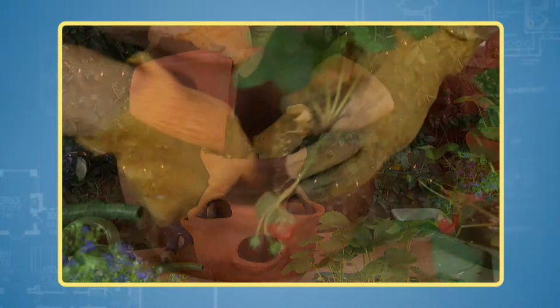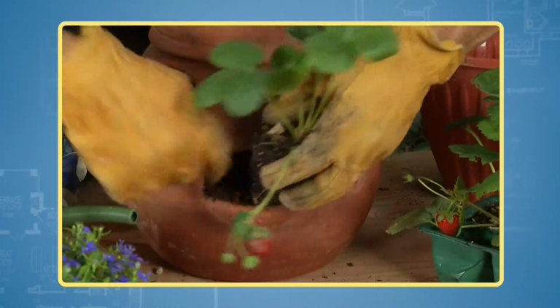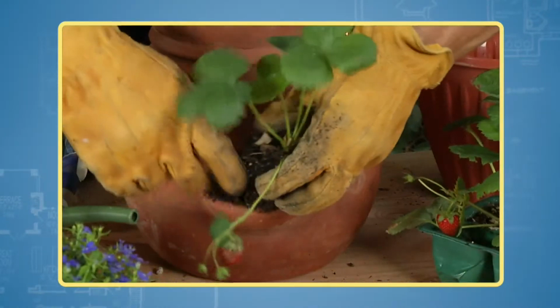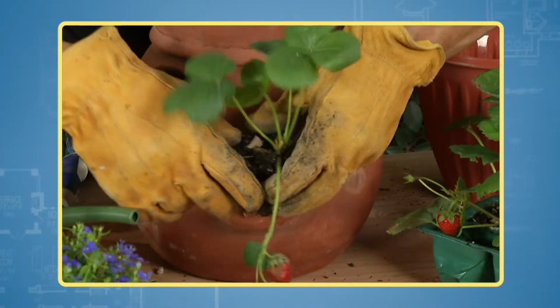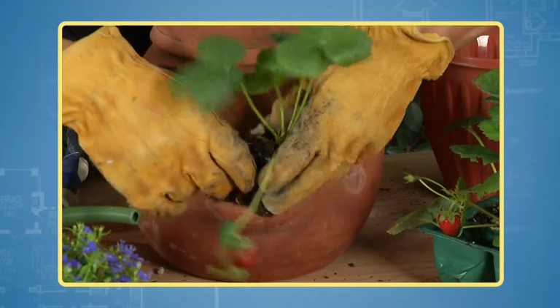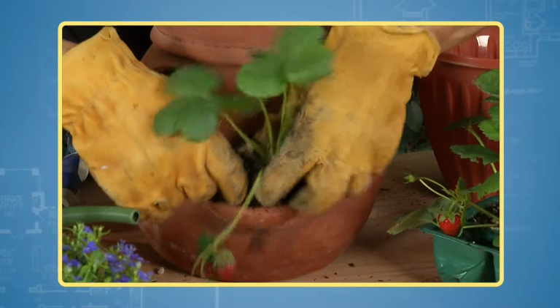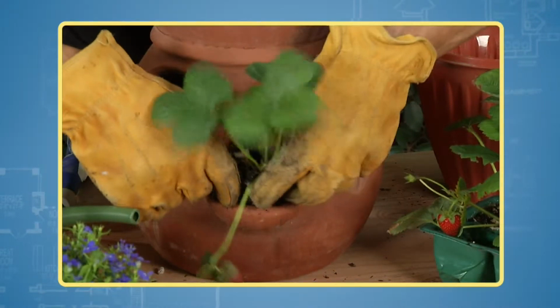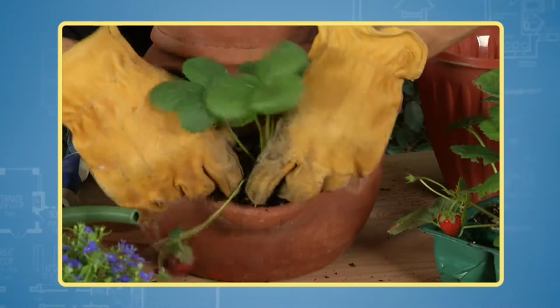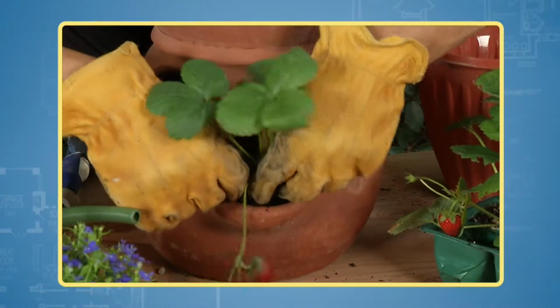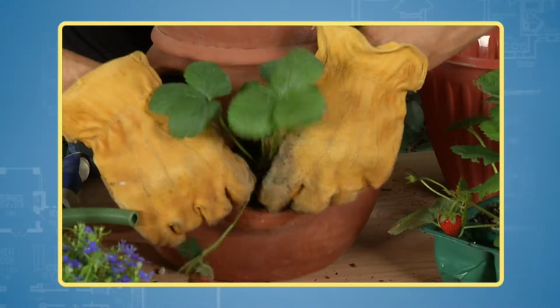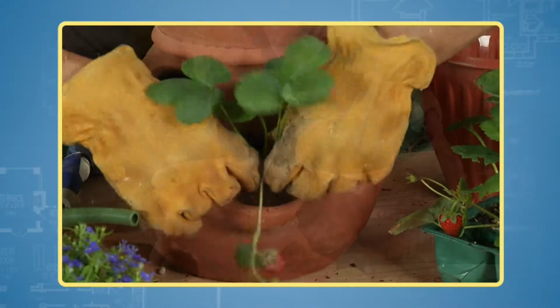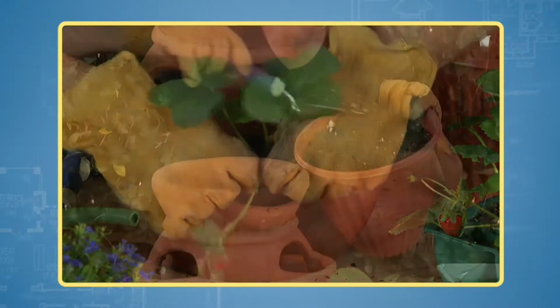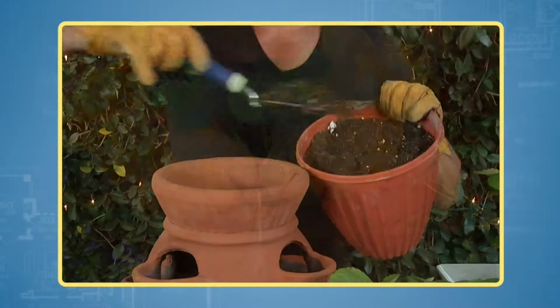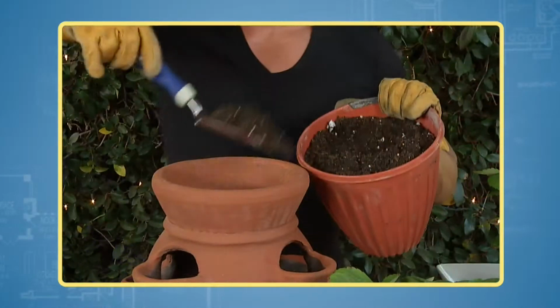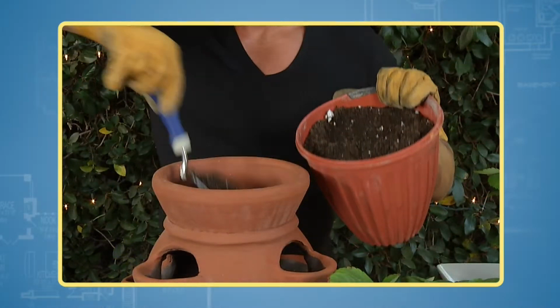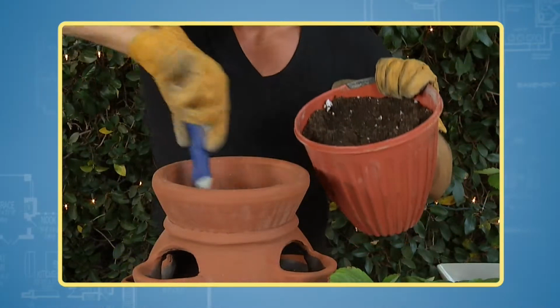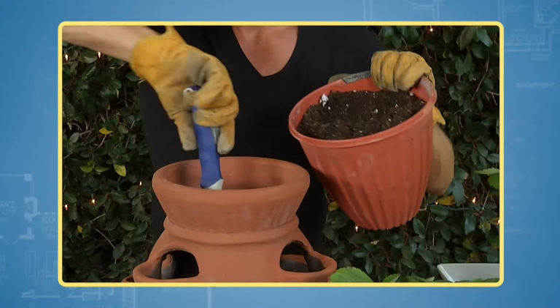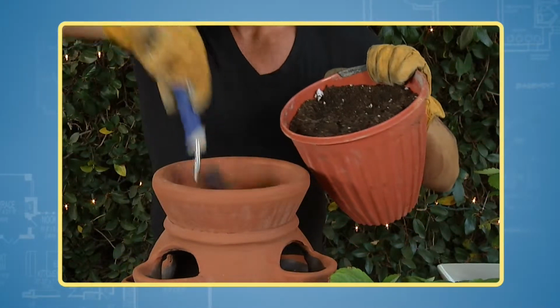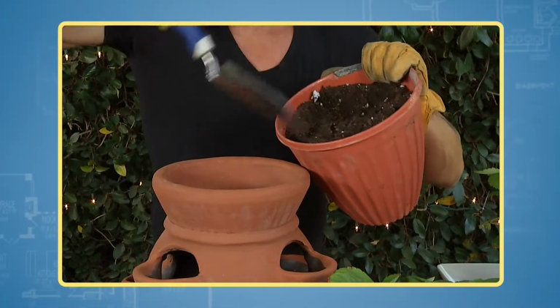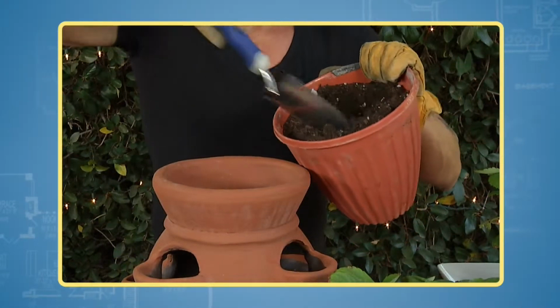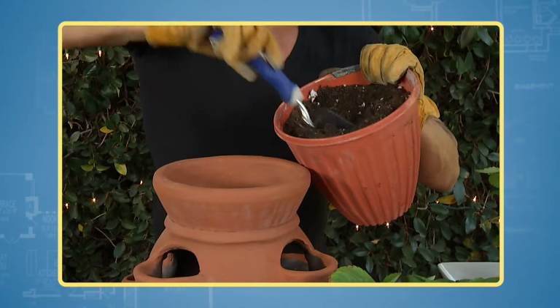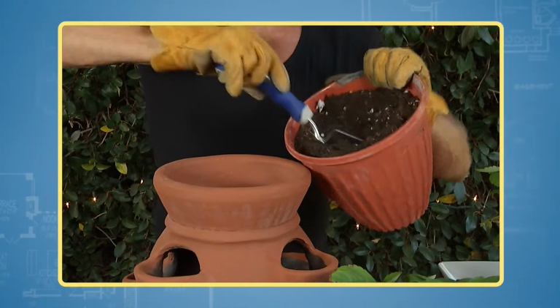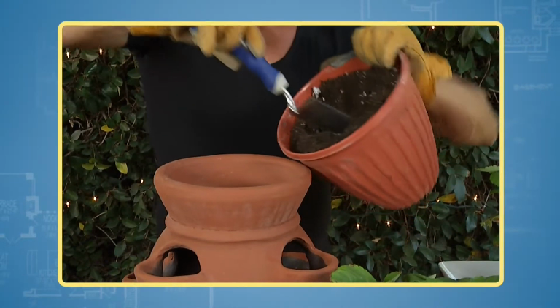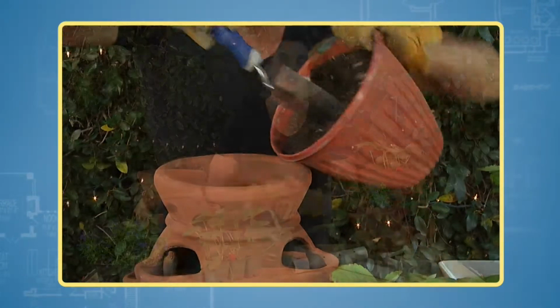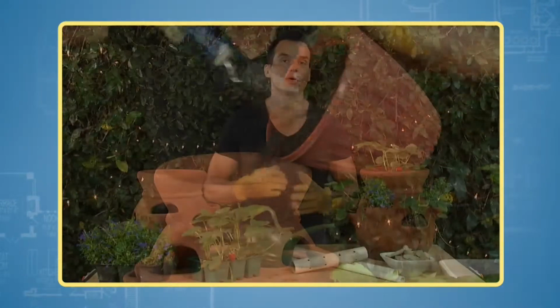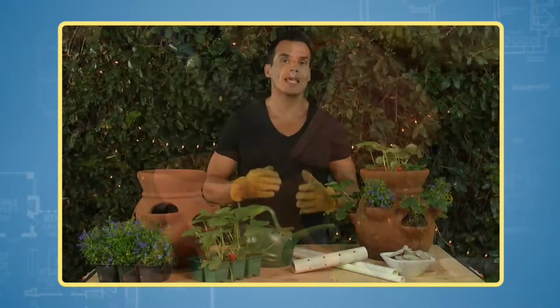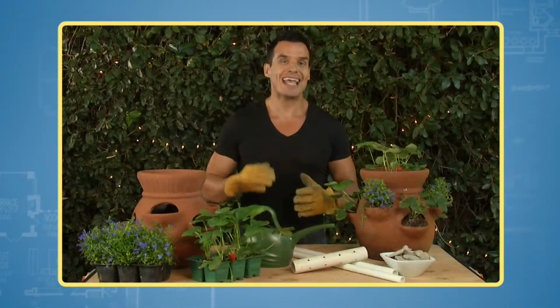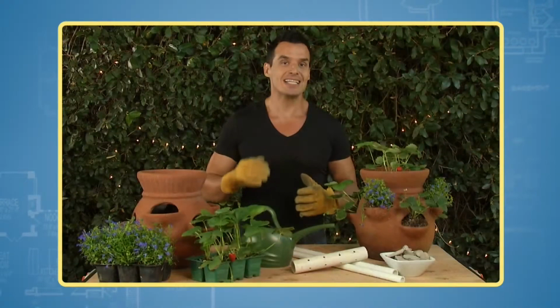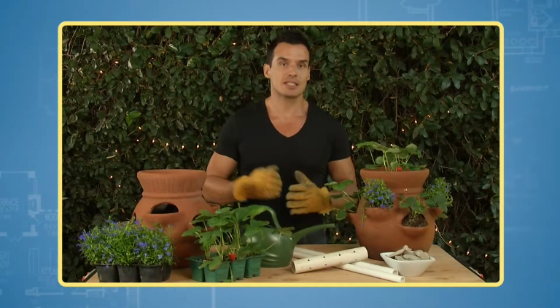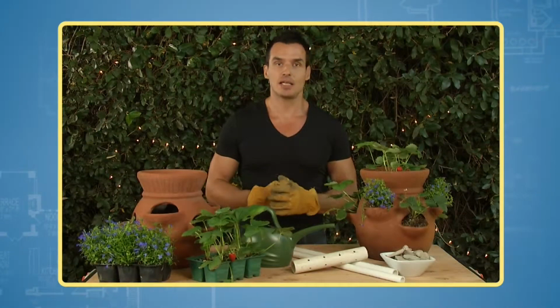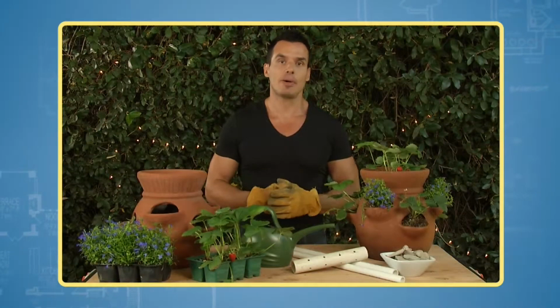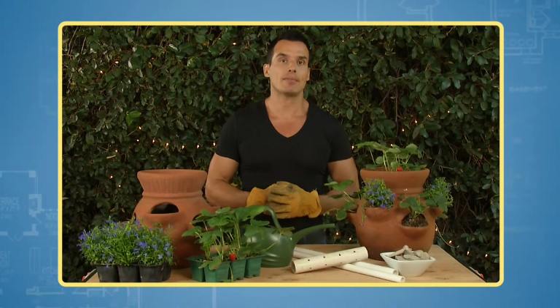Then plant the lower pockets like this. Add soil to the next level and don't get any inside the pipe.